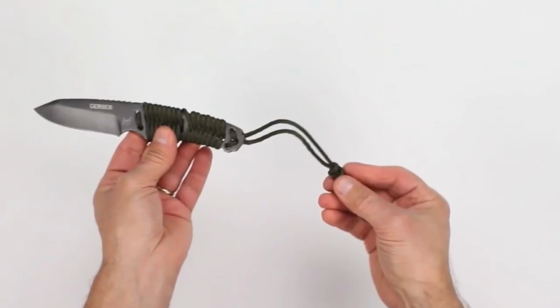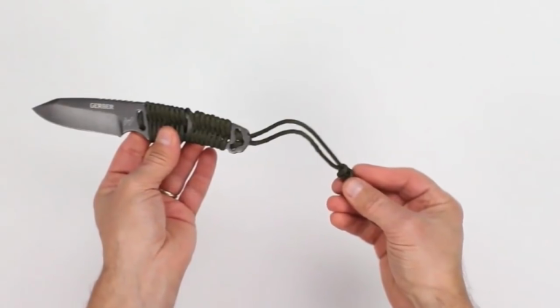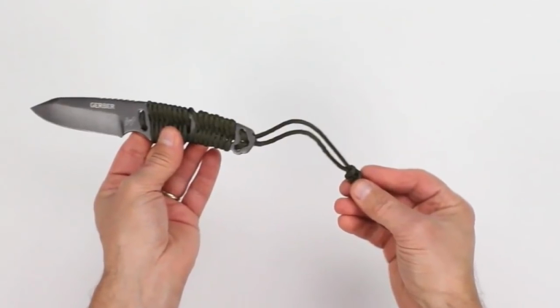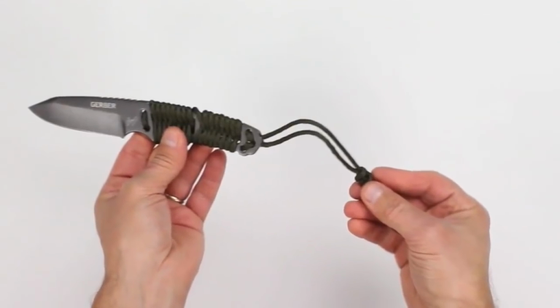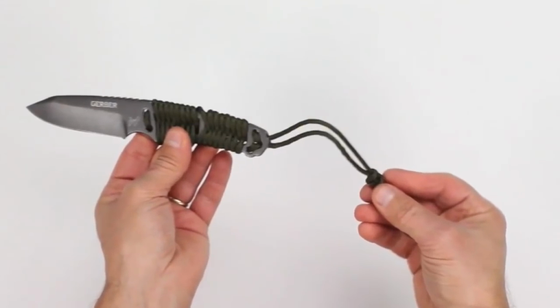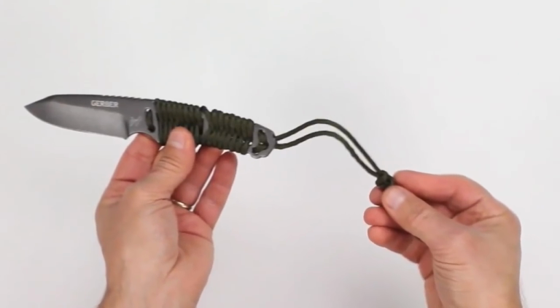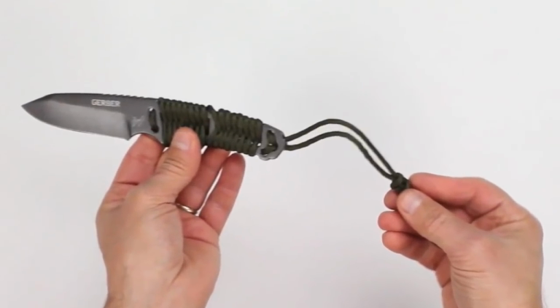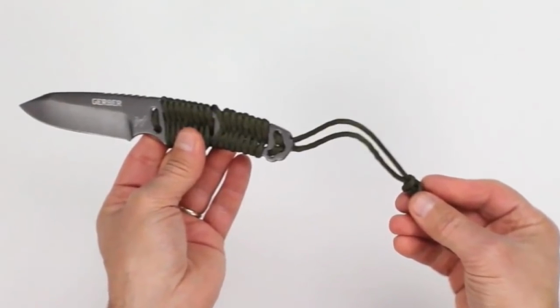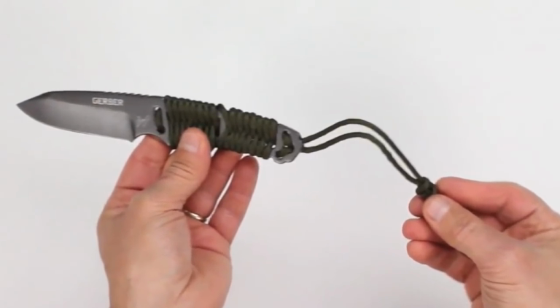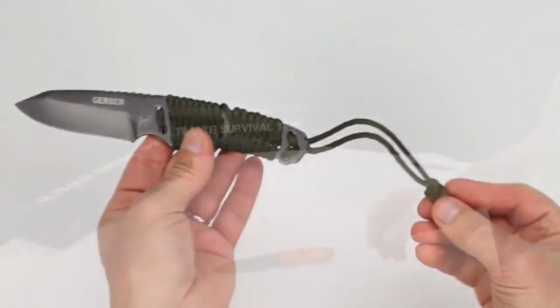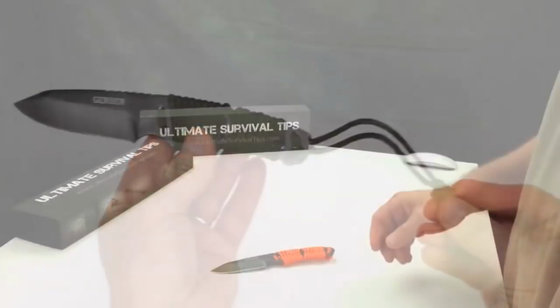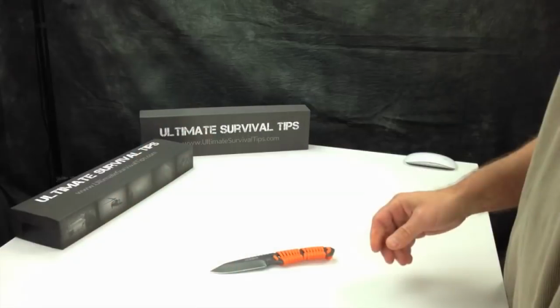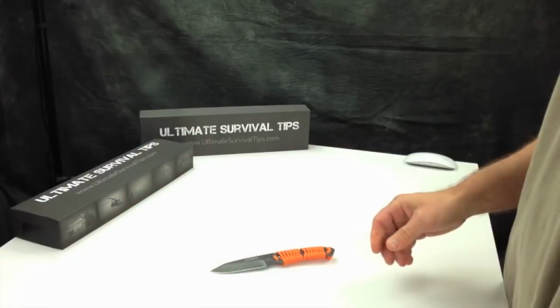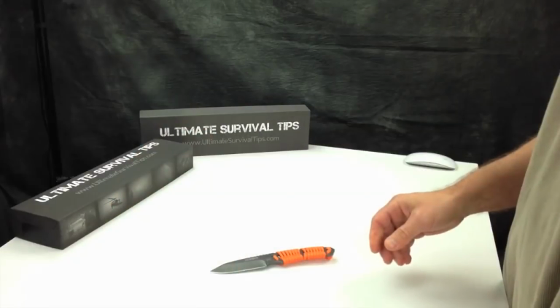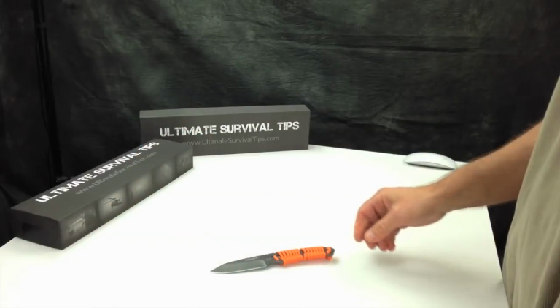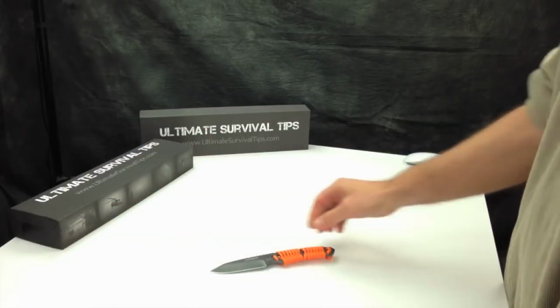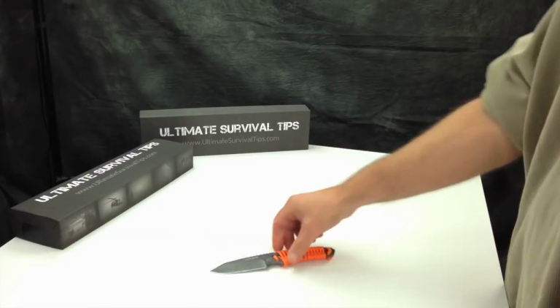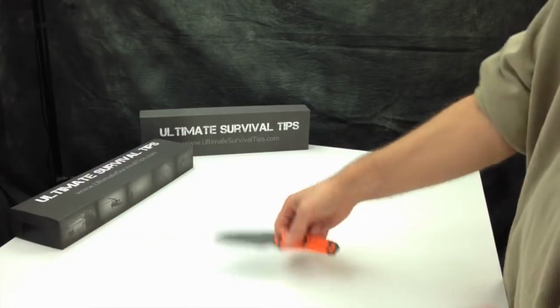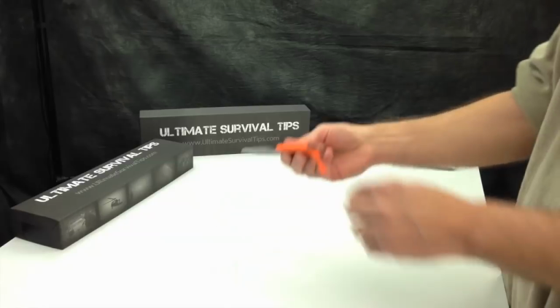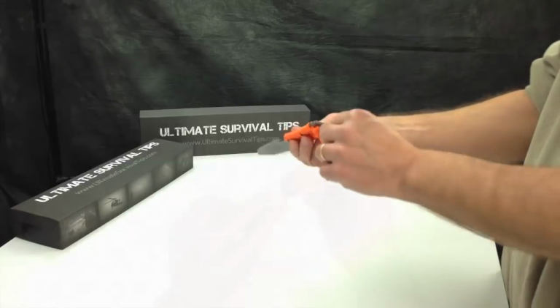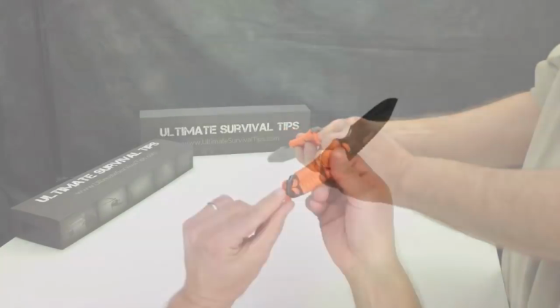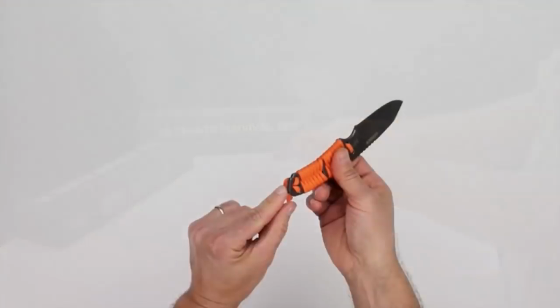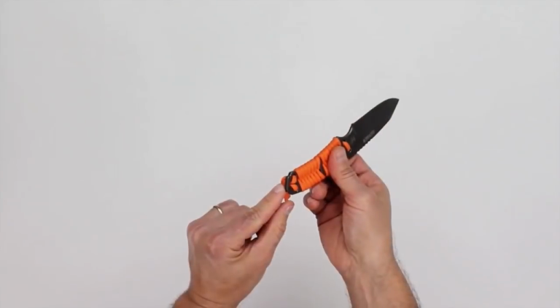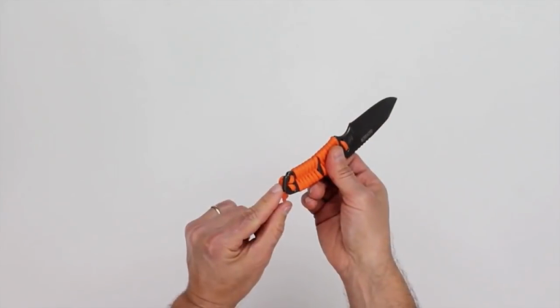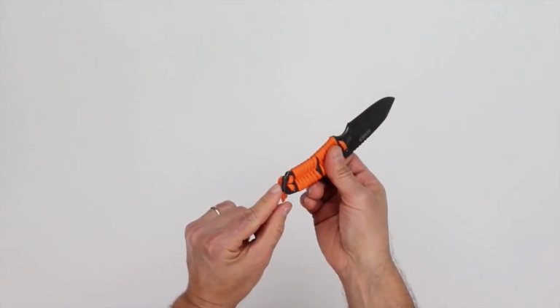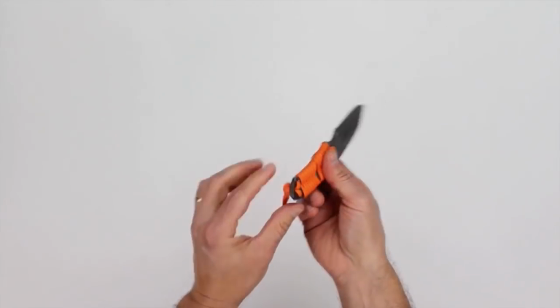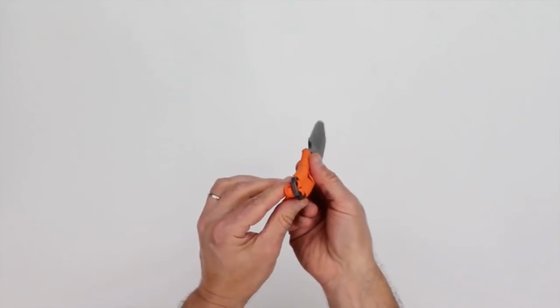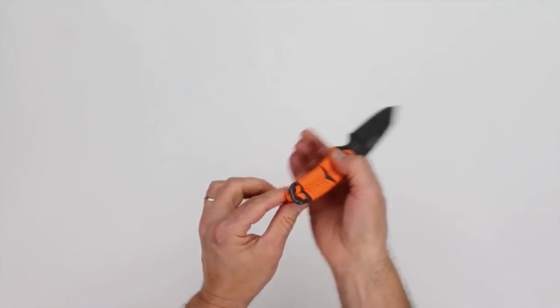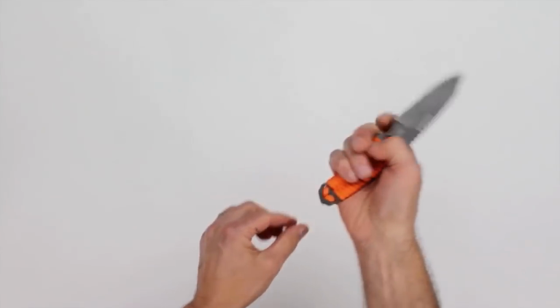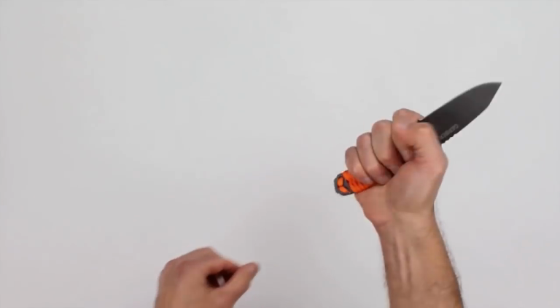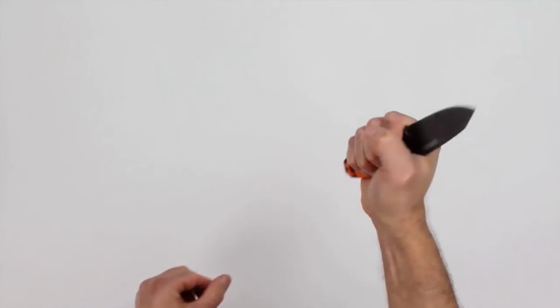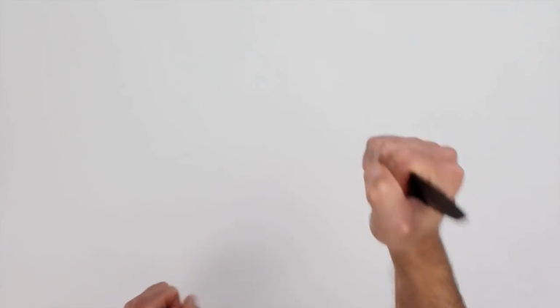One last thing about the handle: since the metal is exposed on the butt end of this knife, you can use it as a pommel to break and smash things.